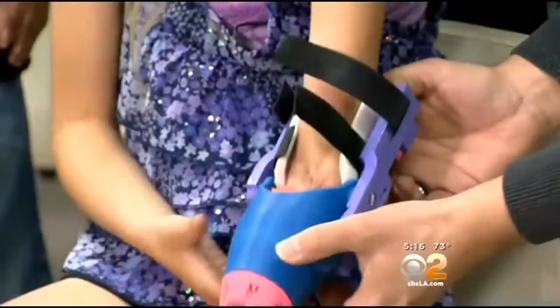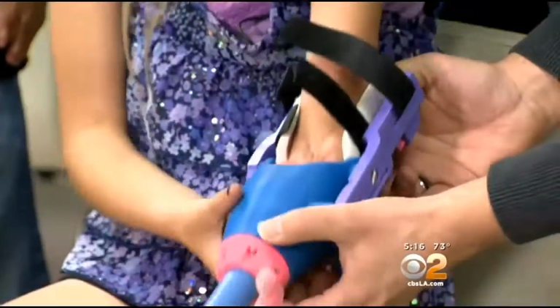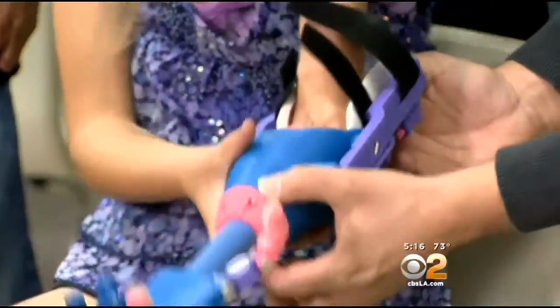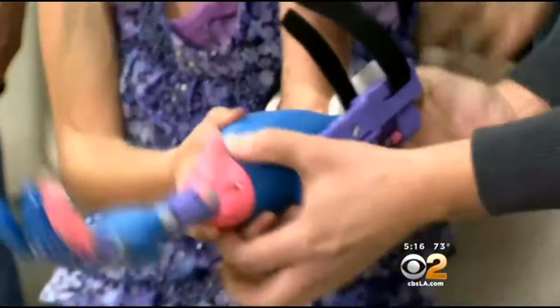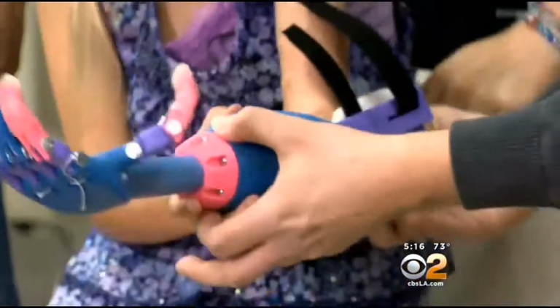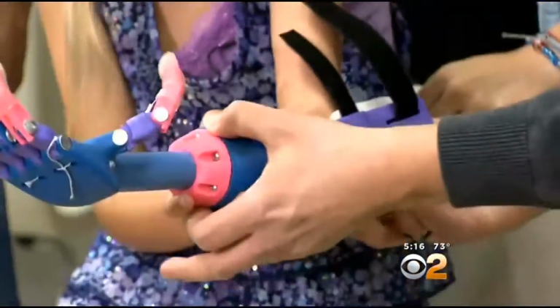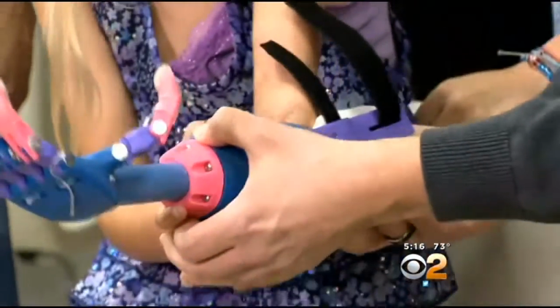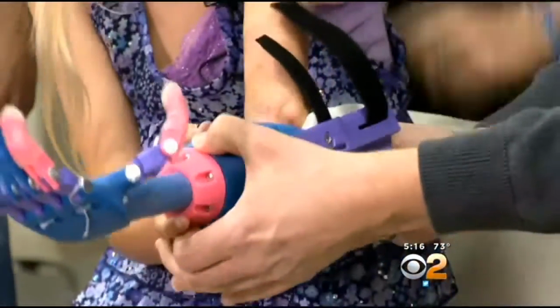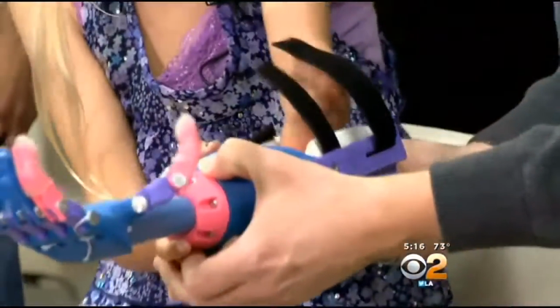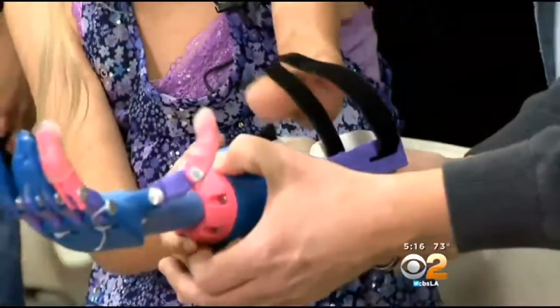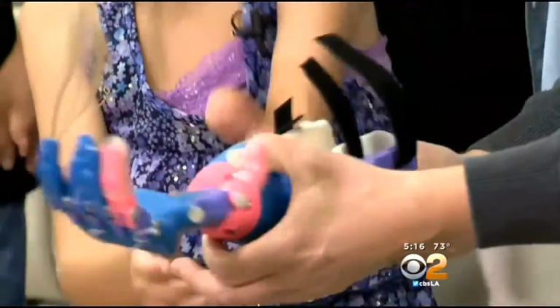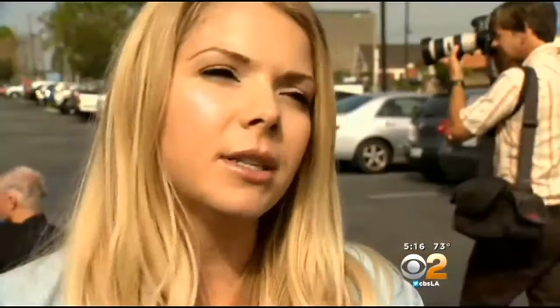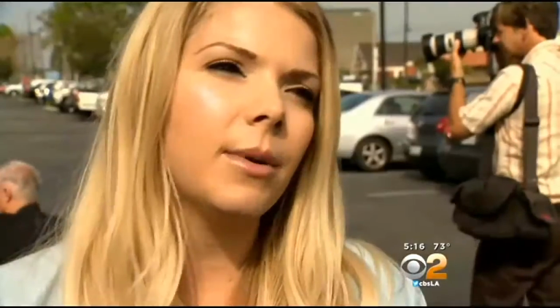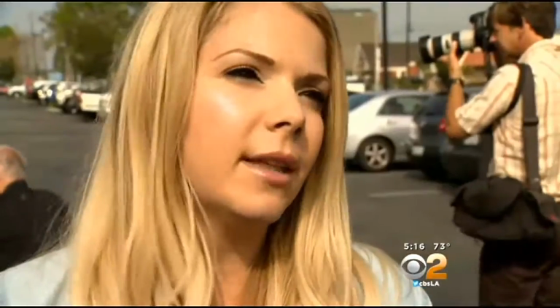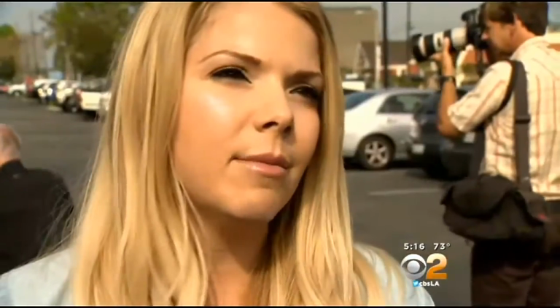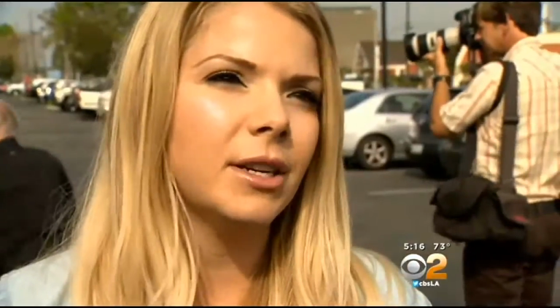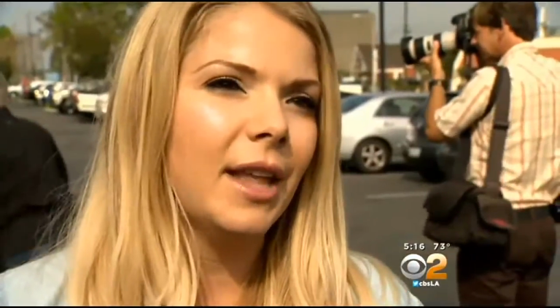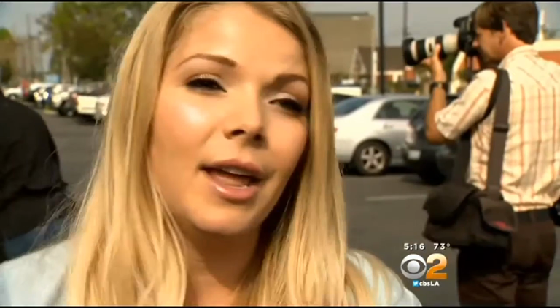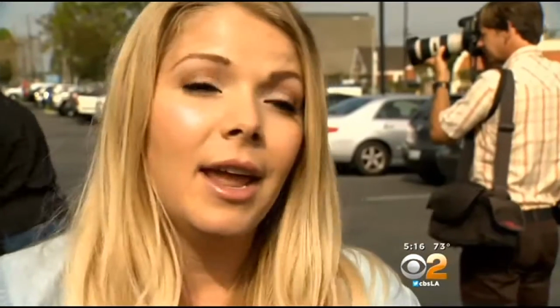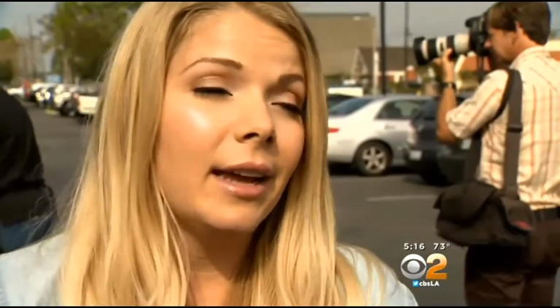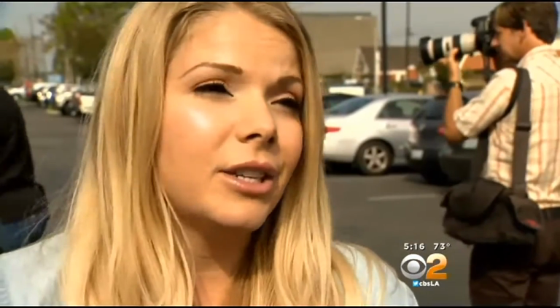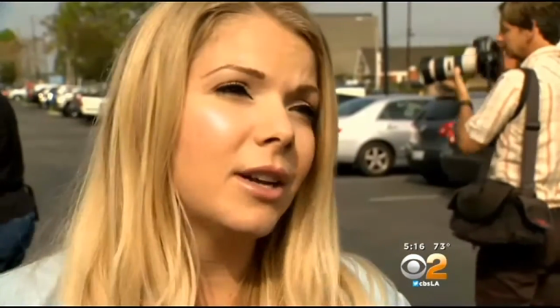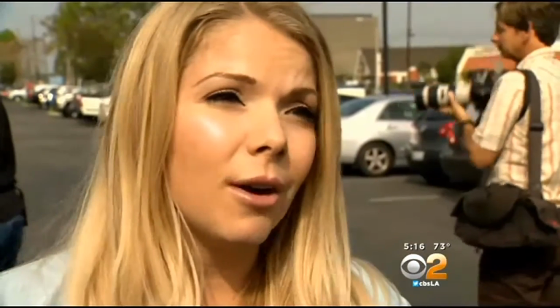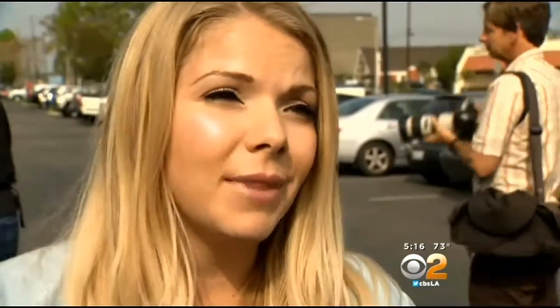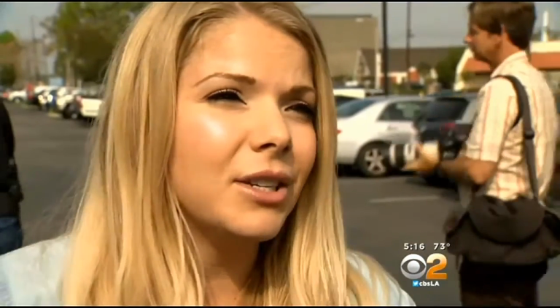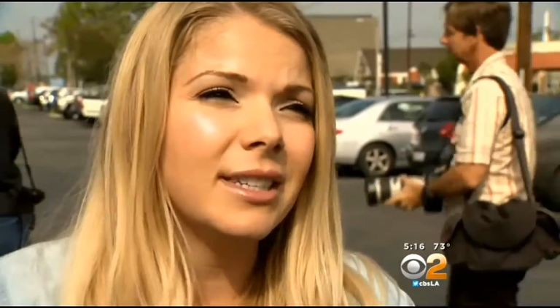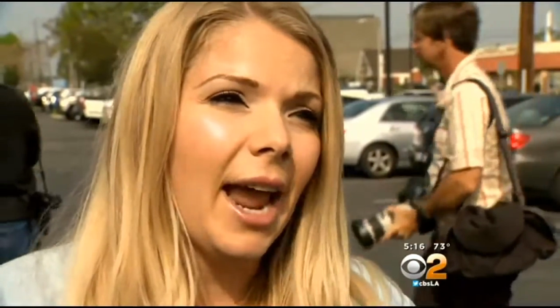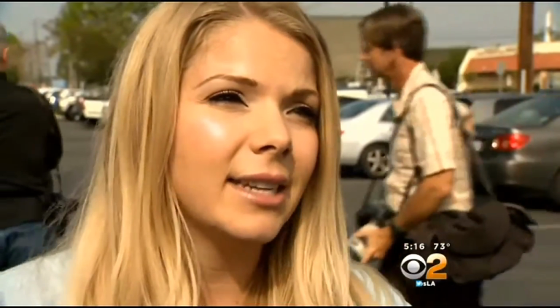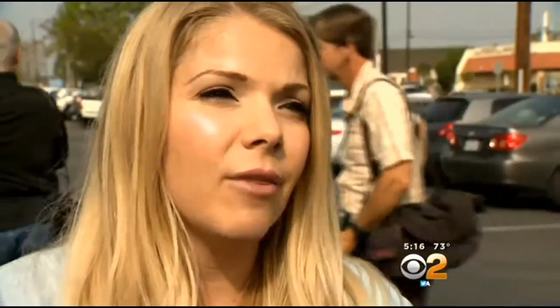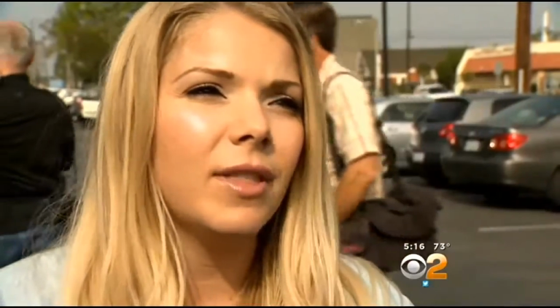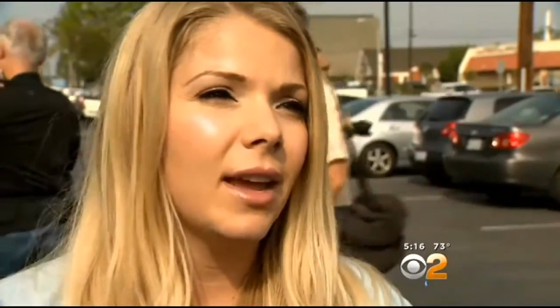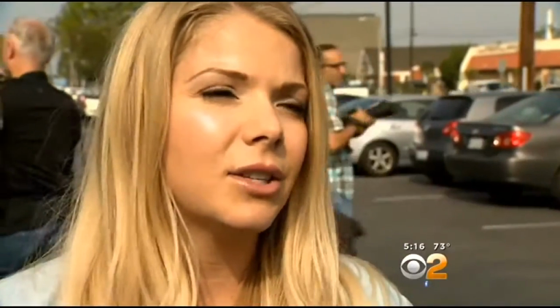Faith's mom, Nicole, agreed. "We just always had the impression that it's just an arm, it's just a hand. Everything else, she's perfectly healthy."